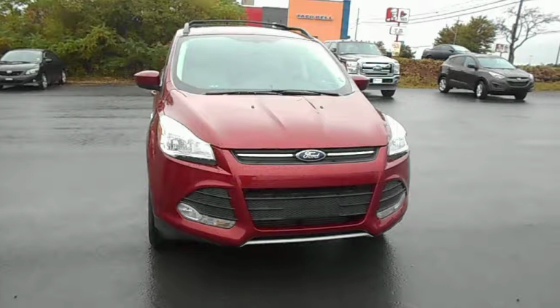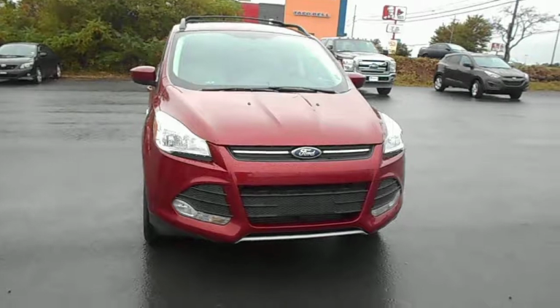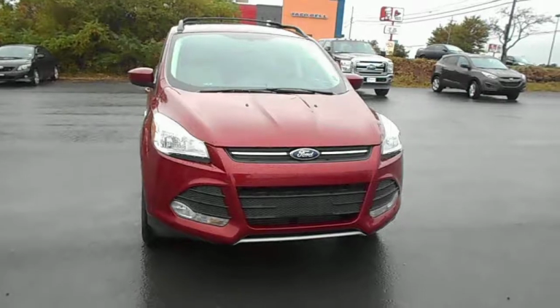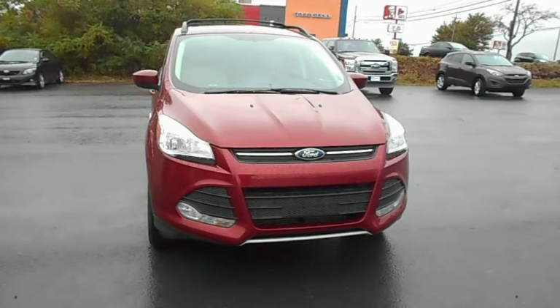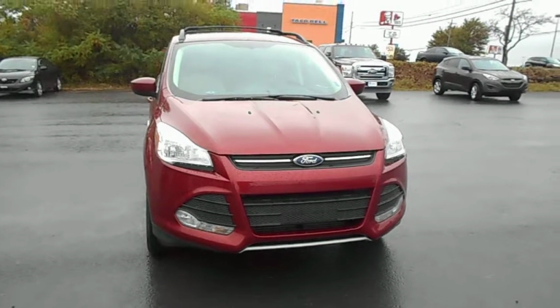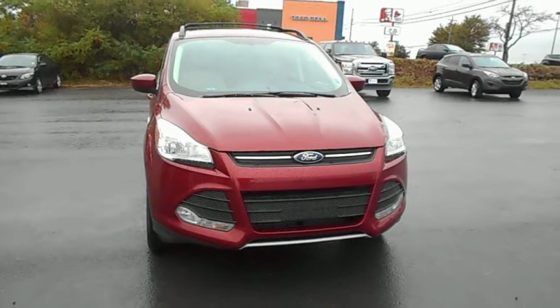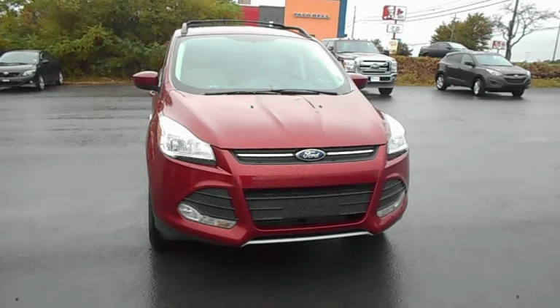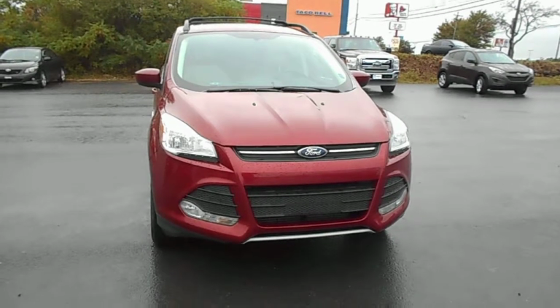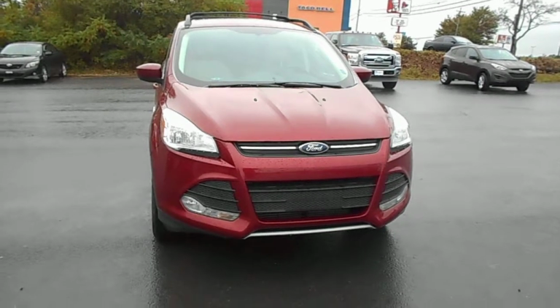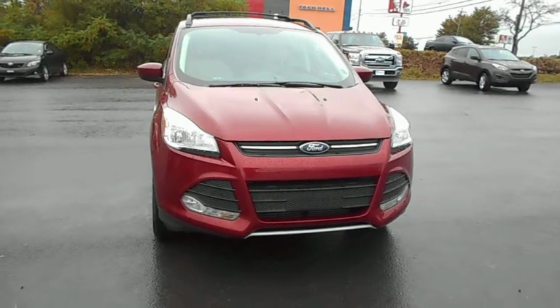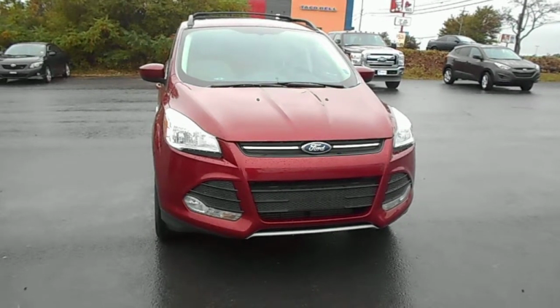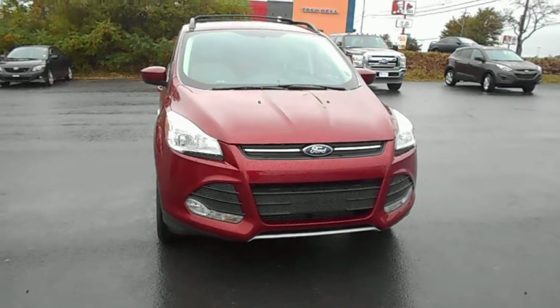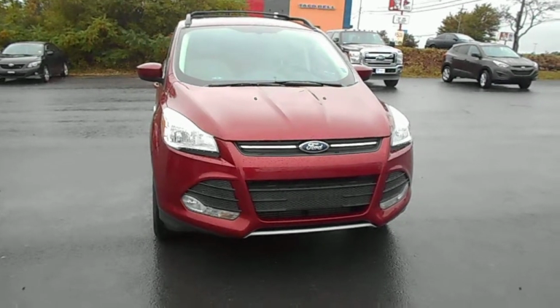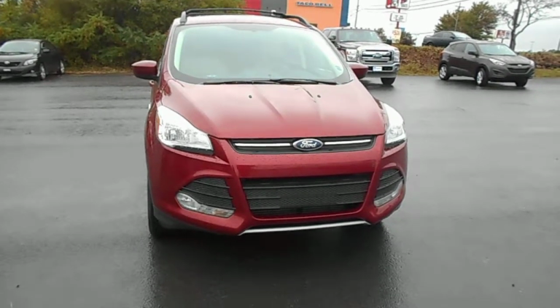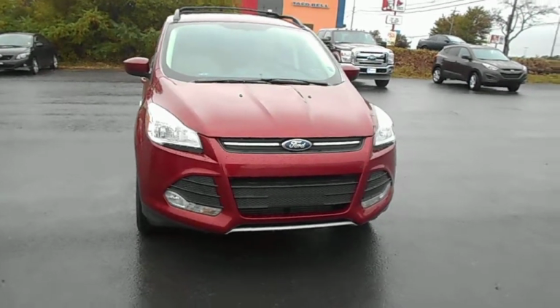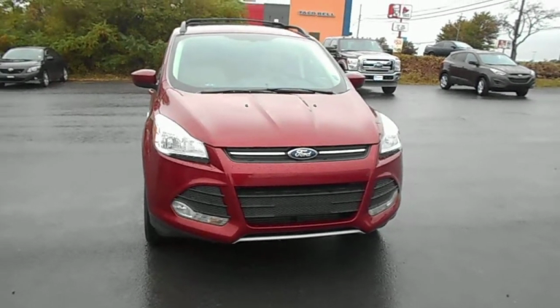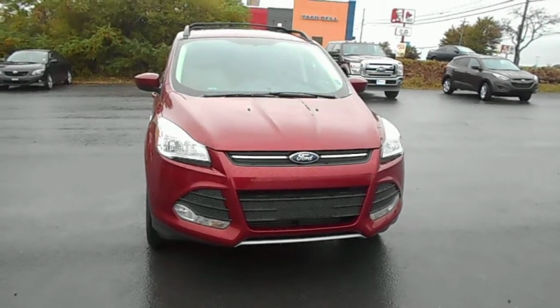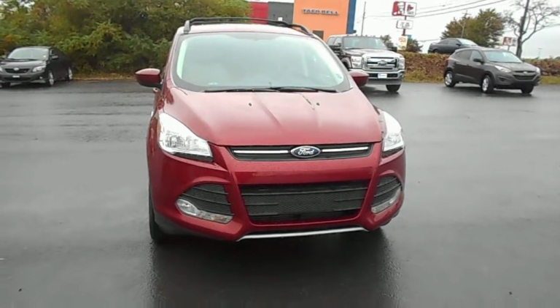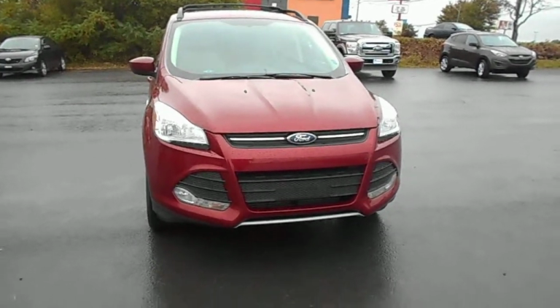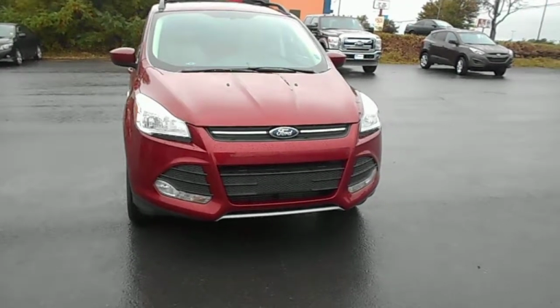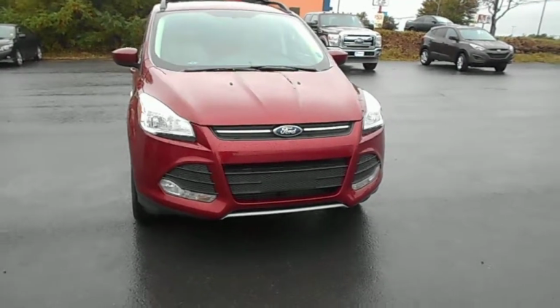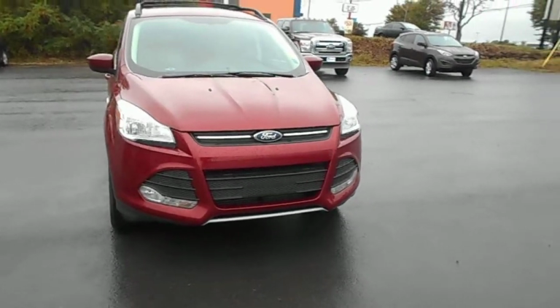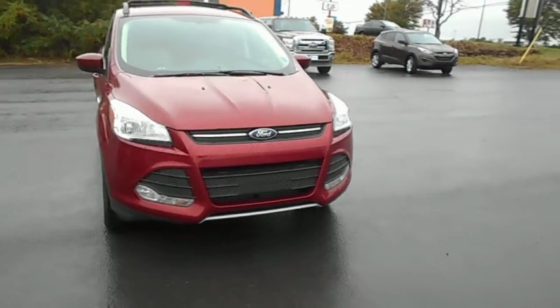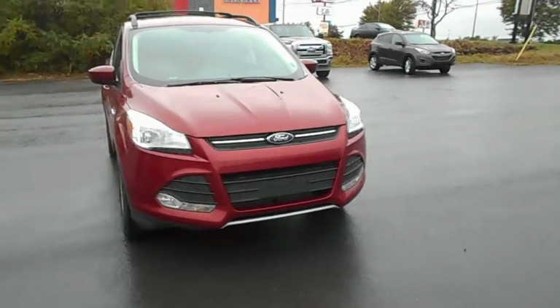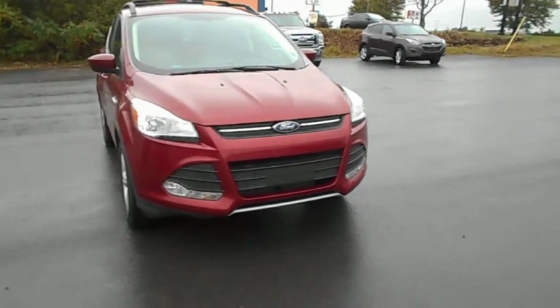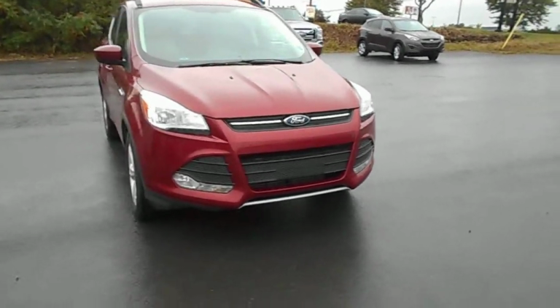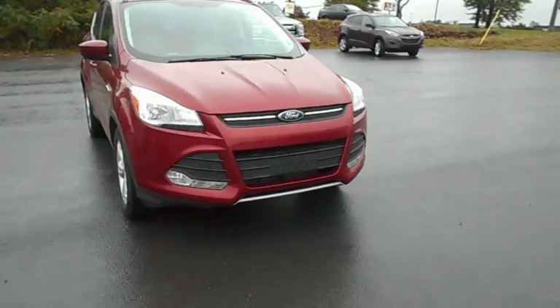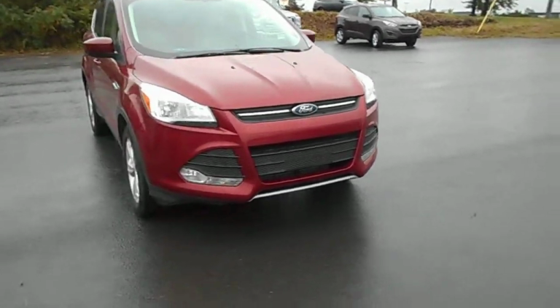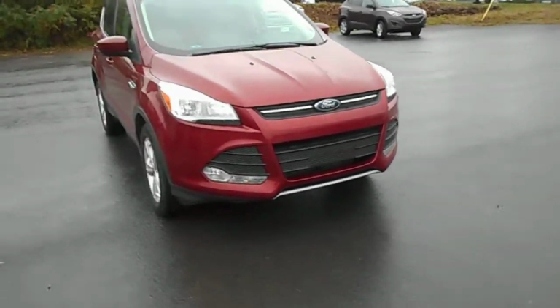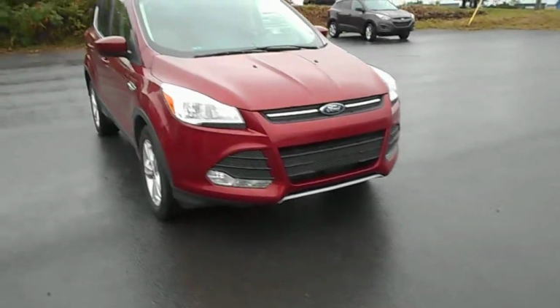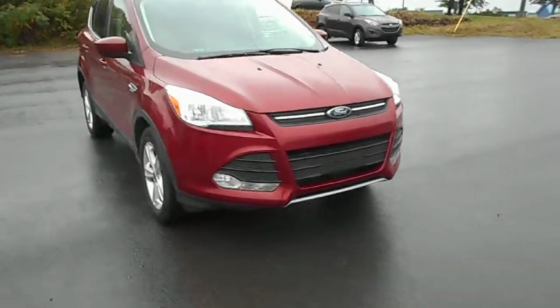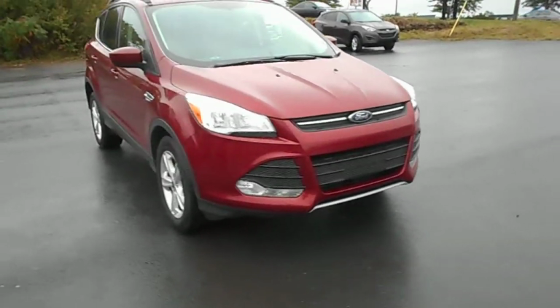Hi folks, welcome to Hollows Forward. This is Just In On Trade: 2013 Ford Escape SE.